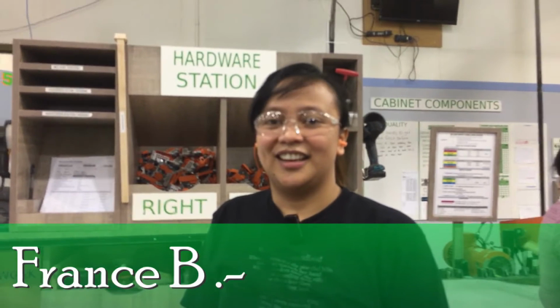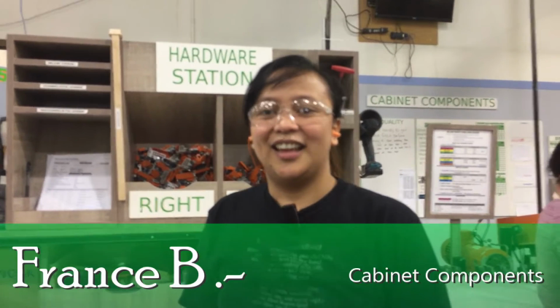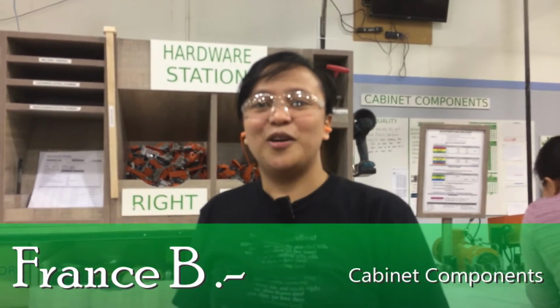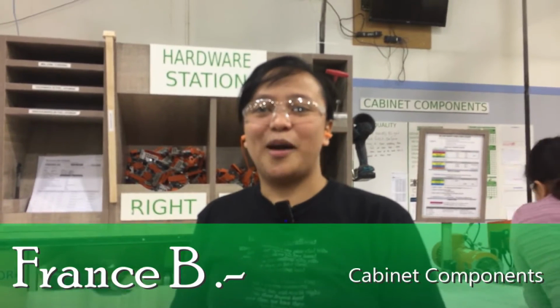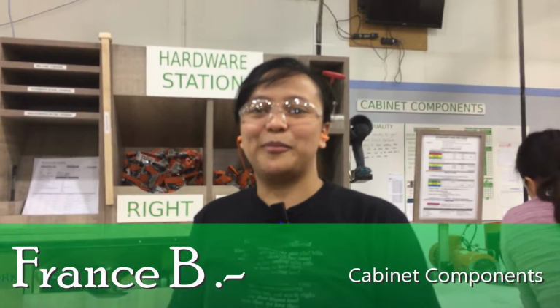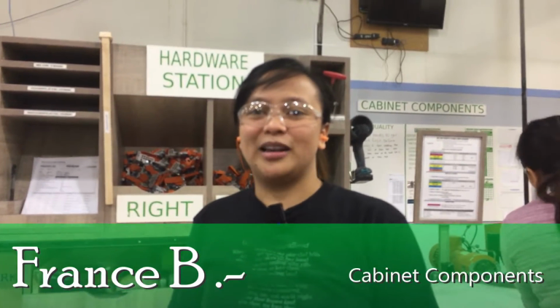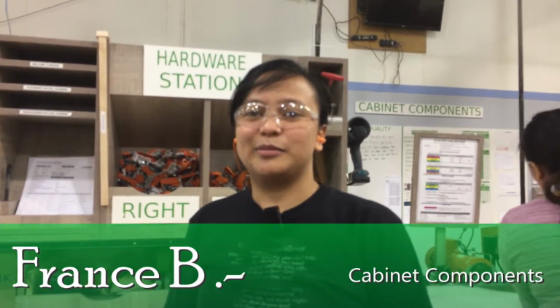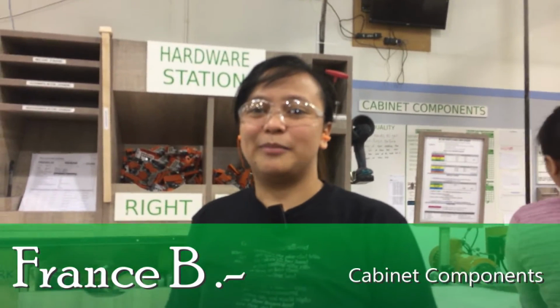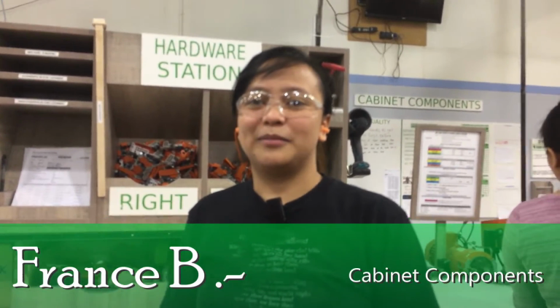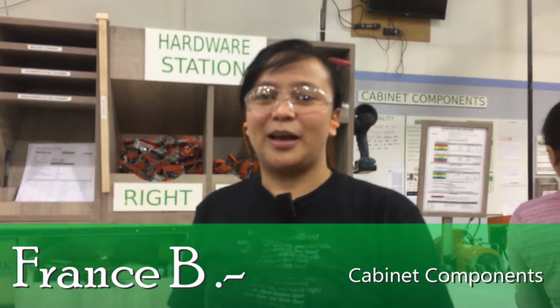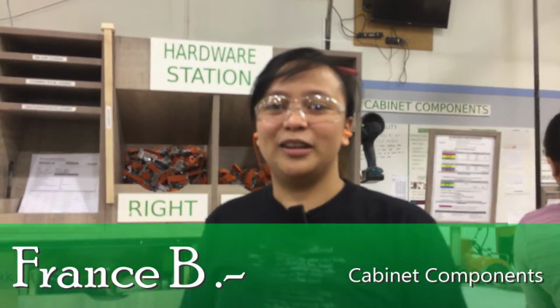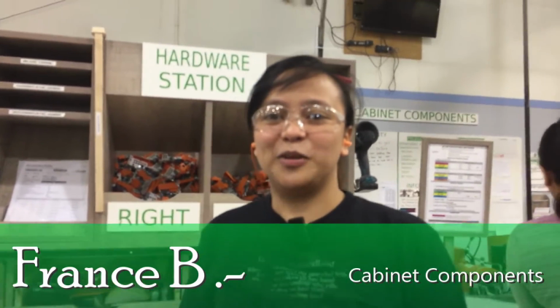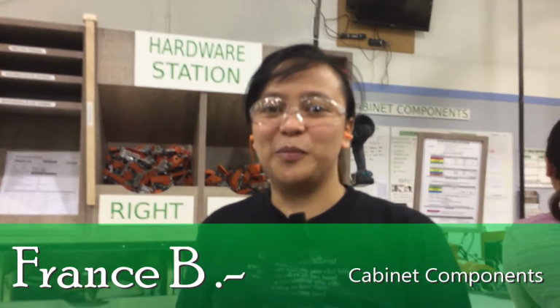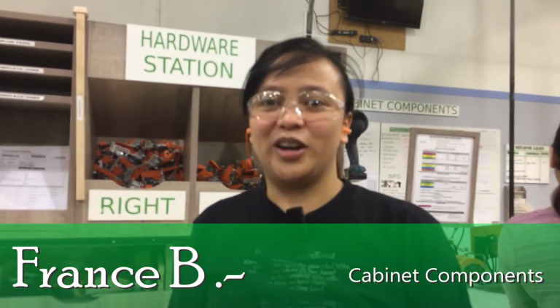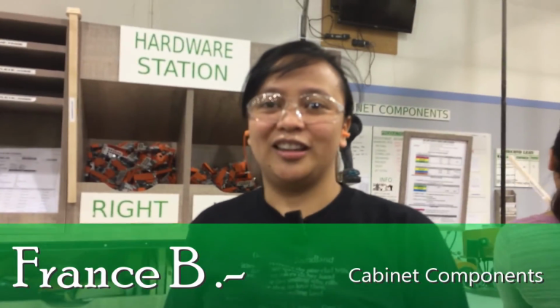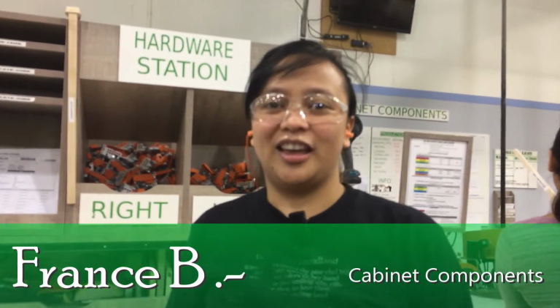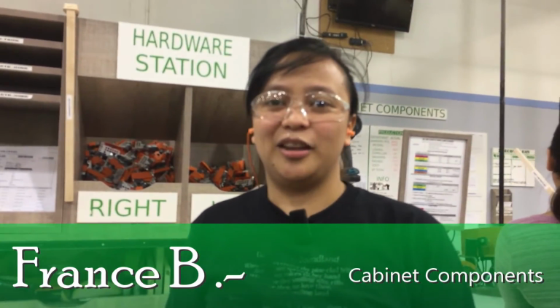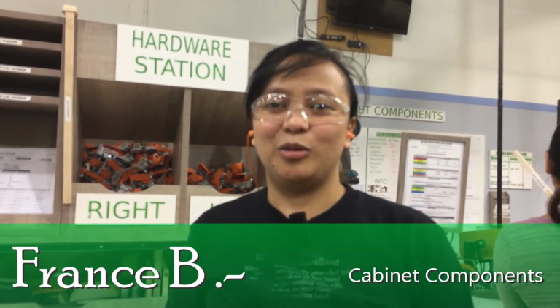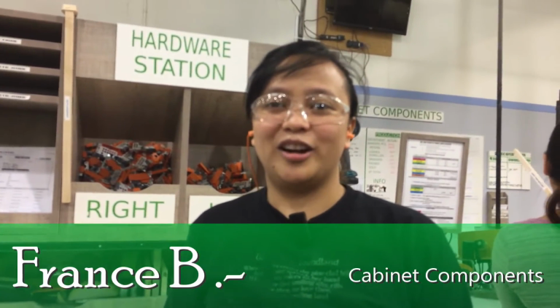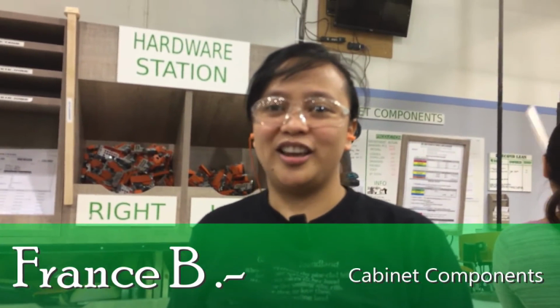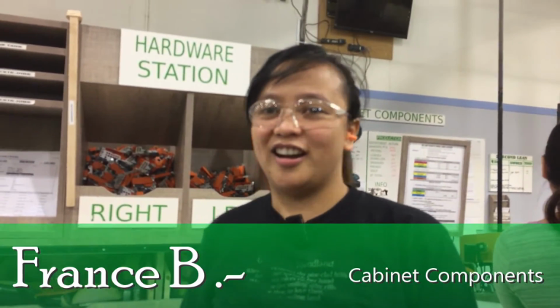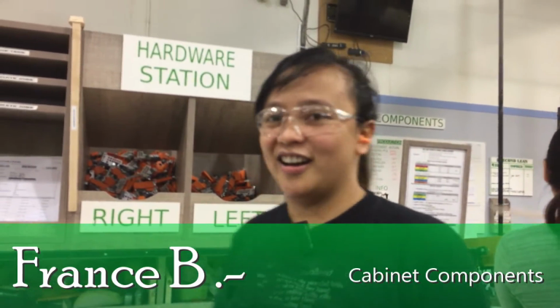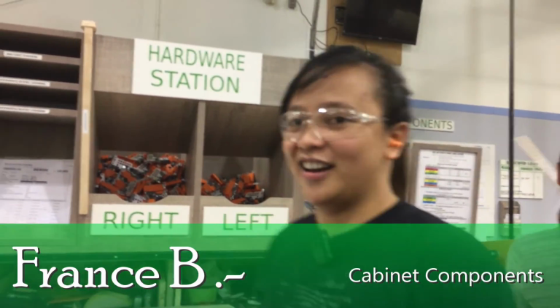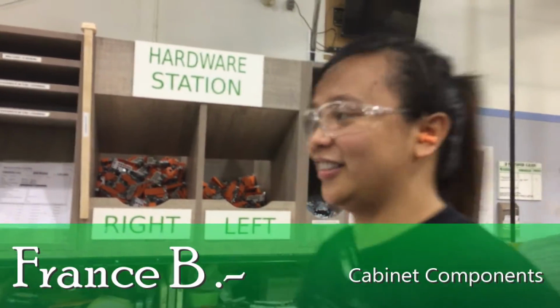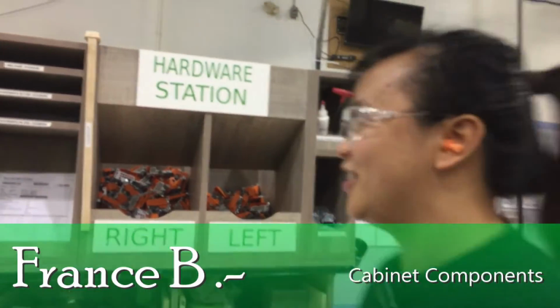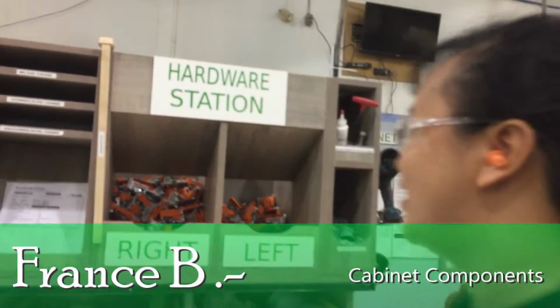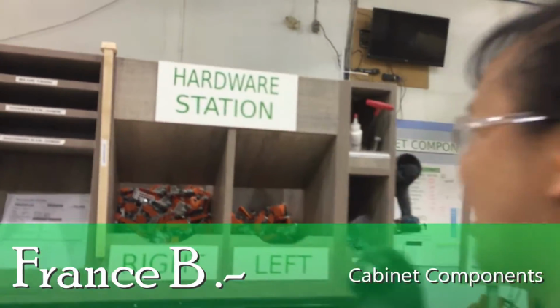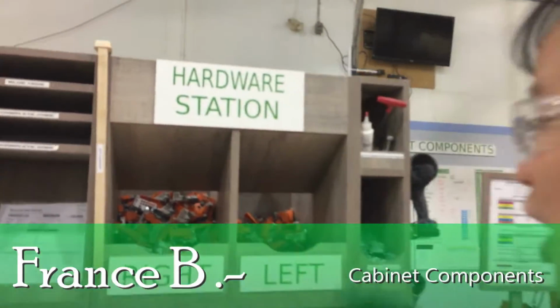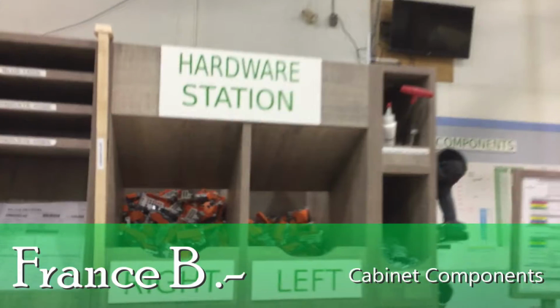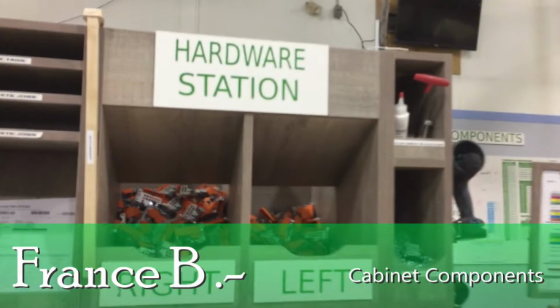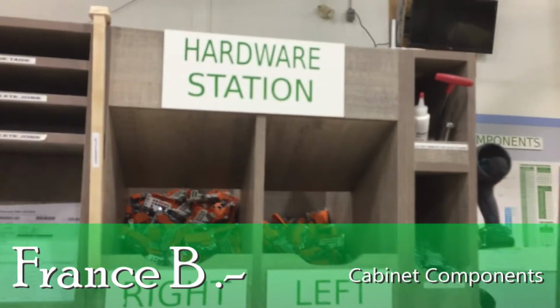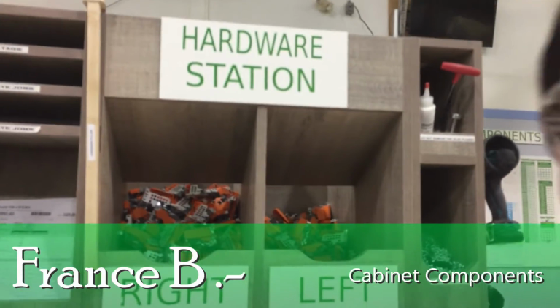Hello, I'm Fran from Cabinet Component and we are here at Hardware Station.